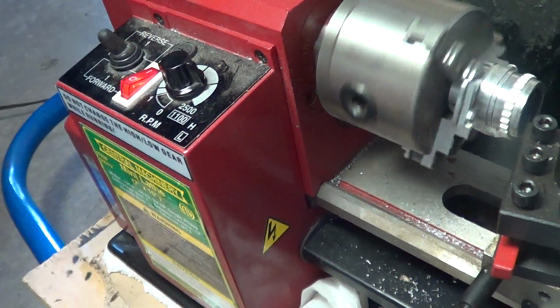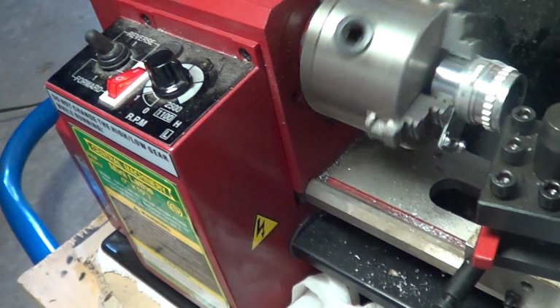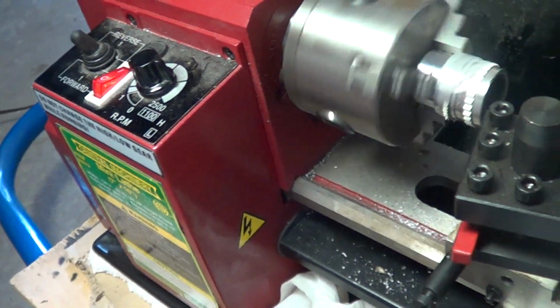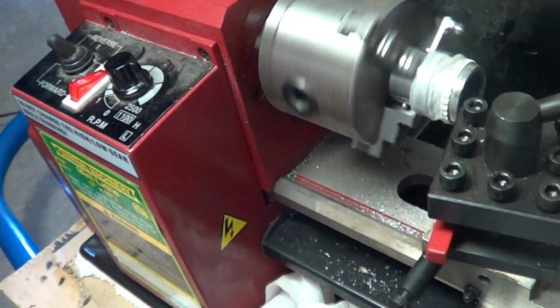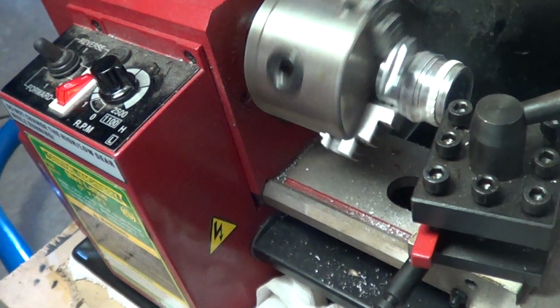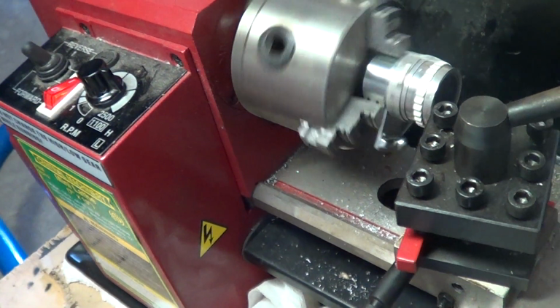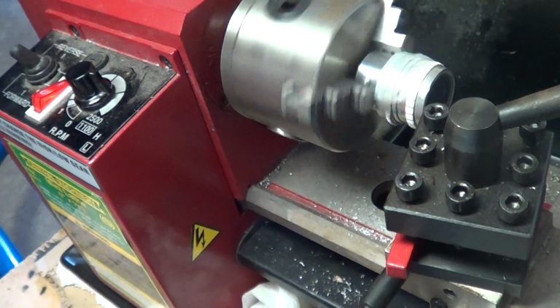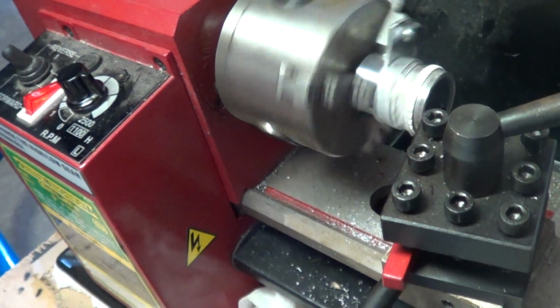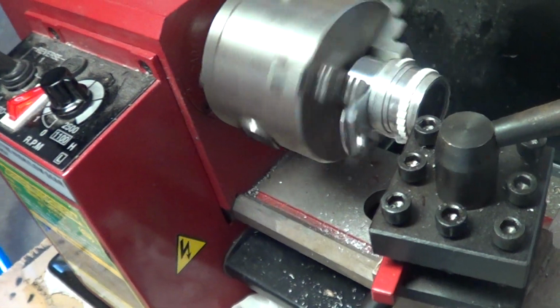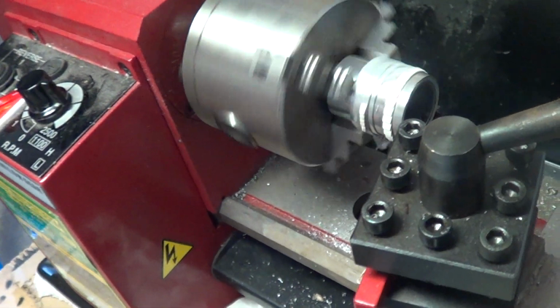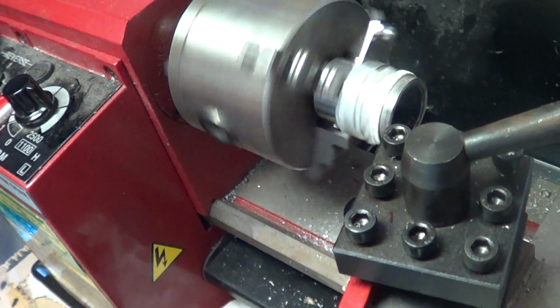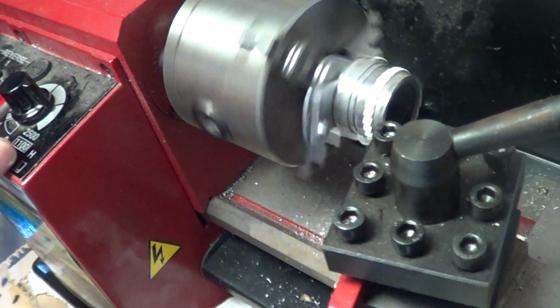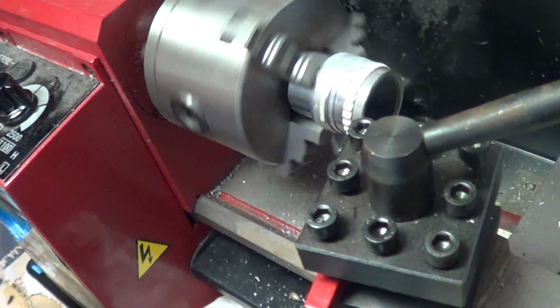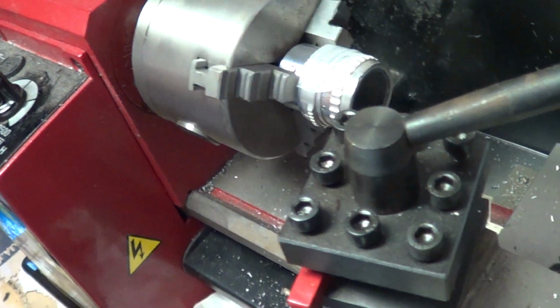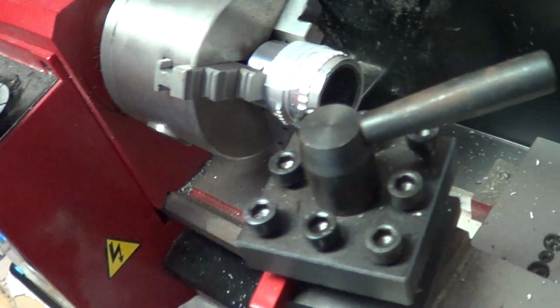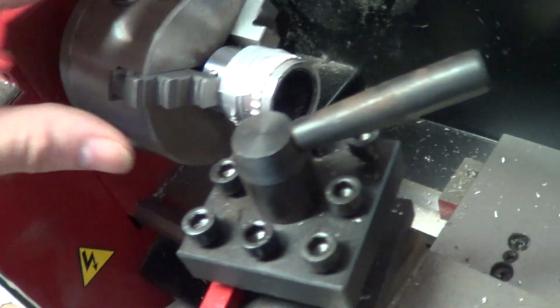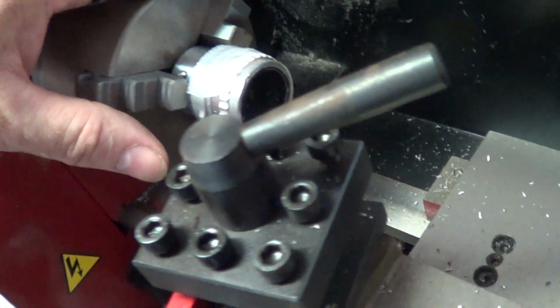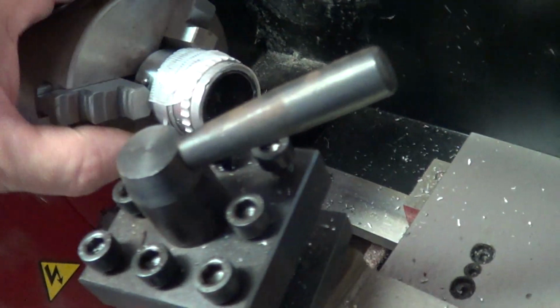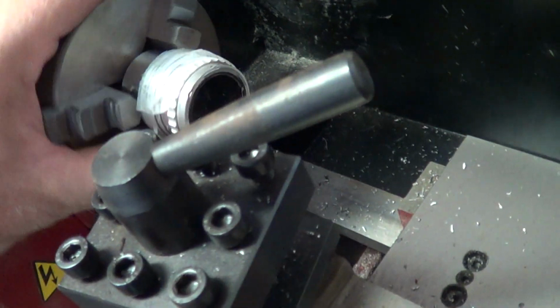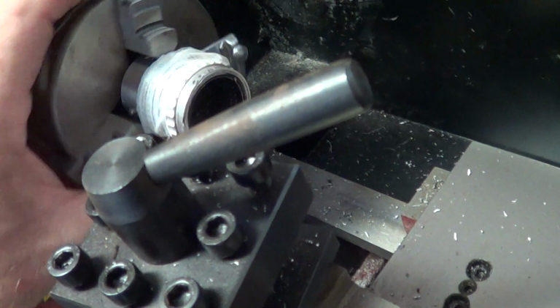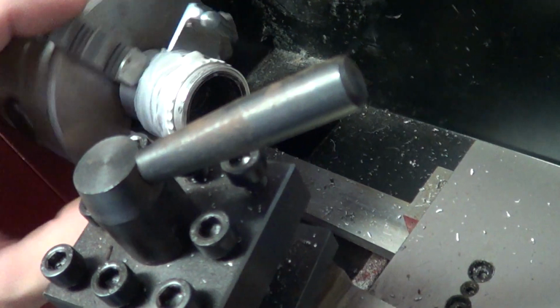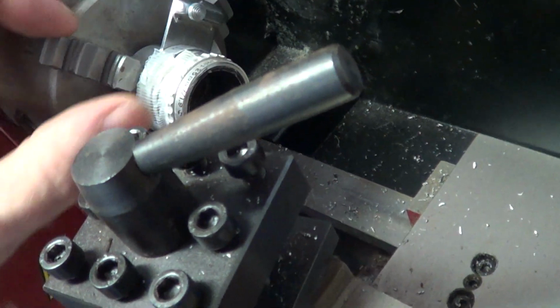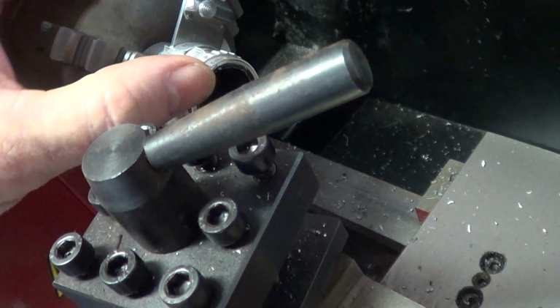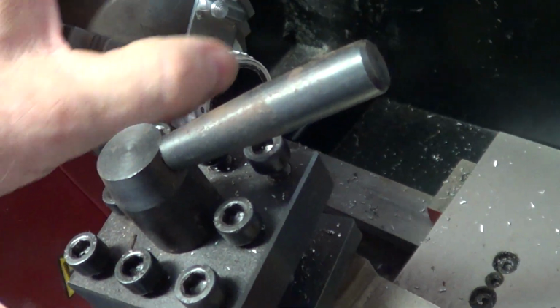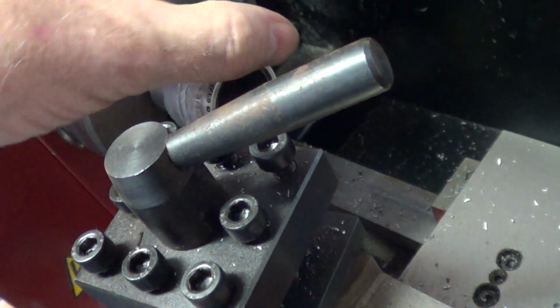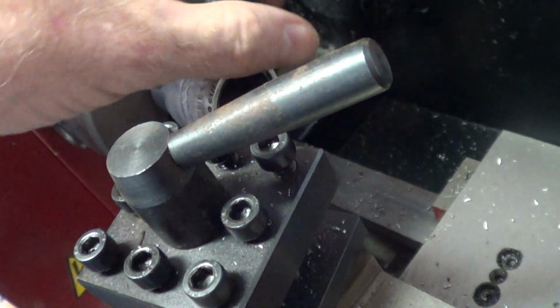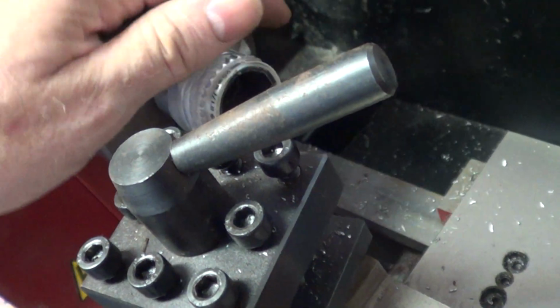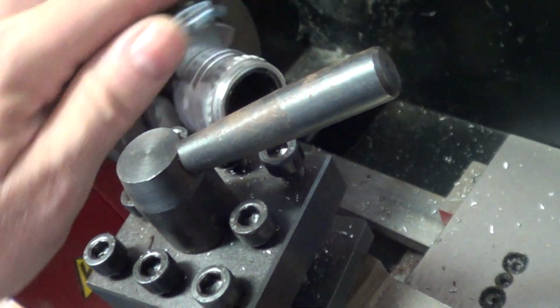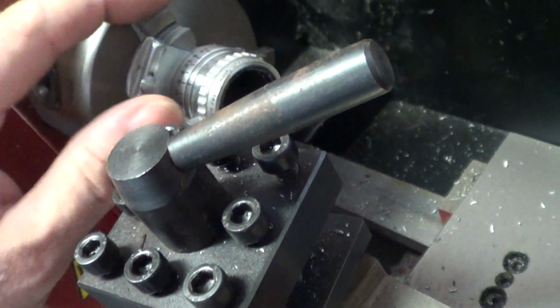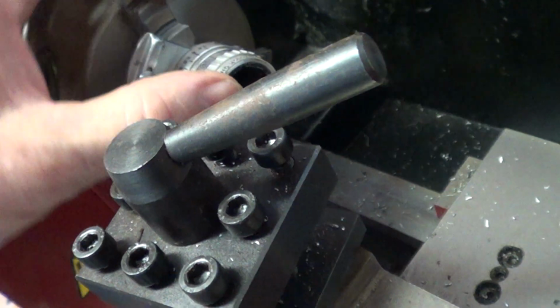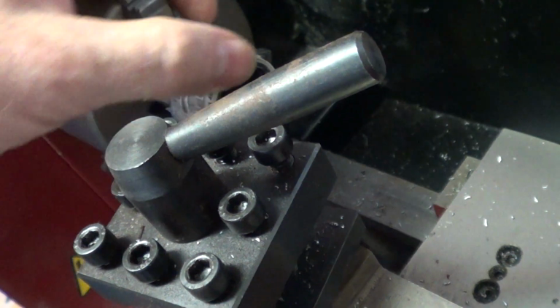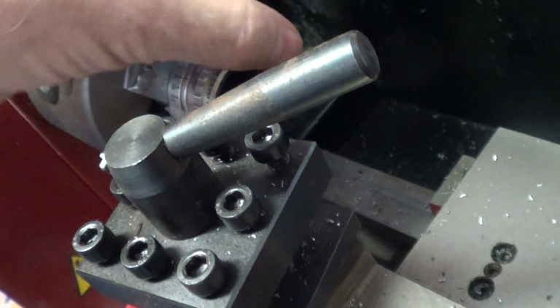There it goes again. I can look over here — it kind of buzzed off an edge.